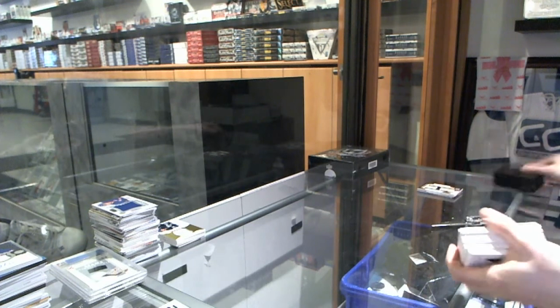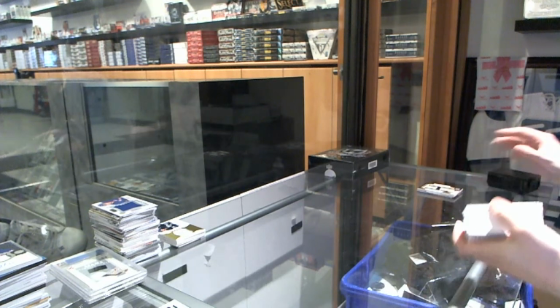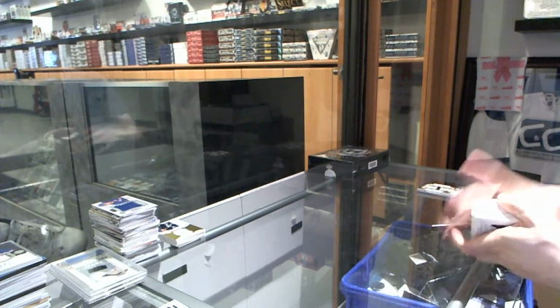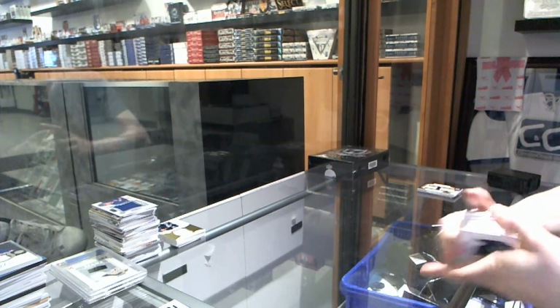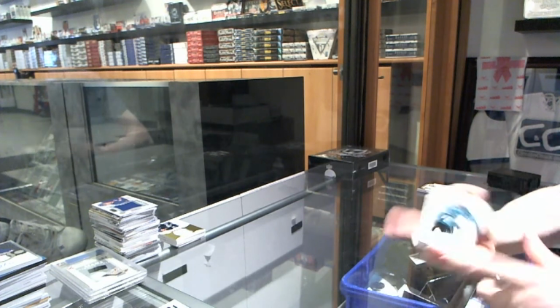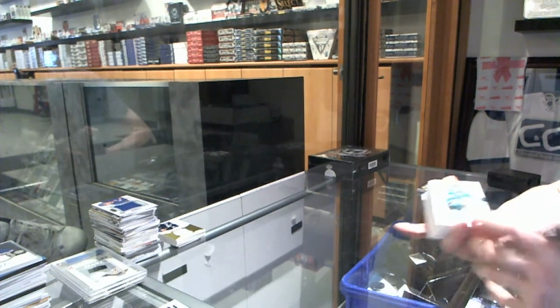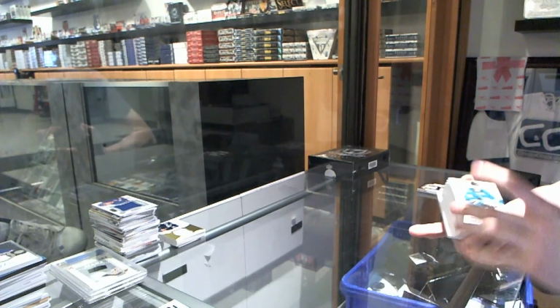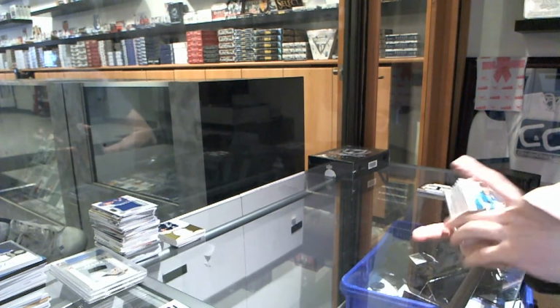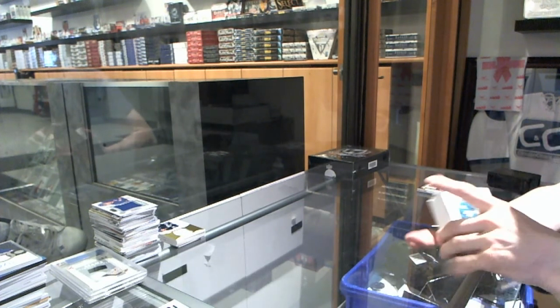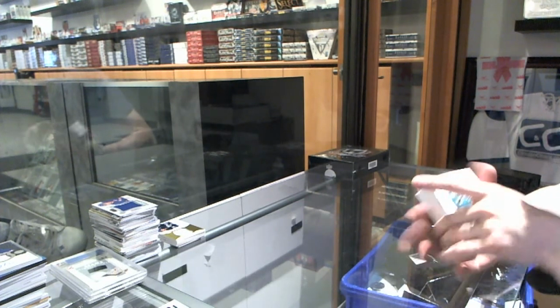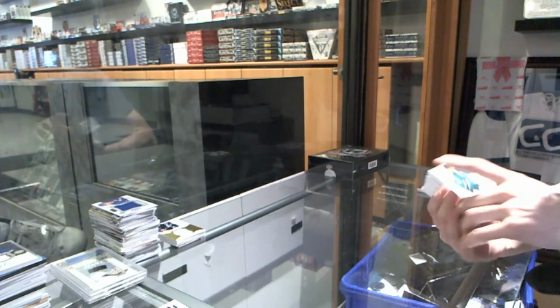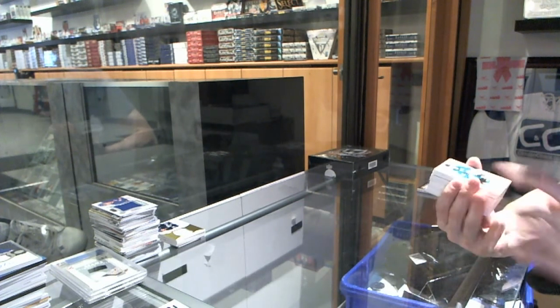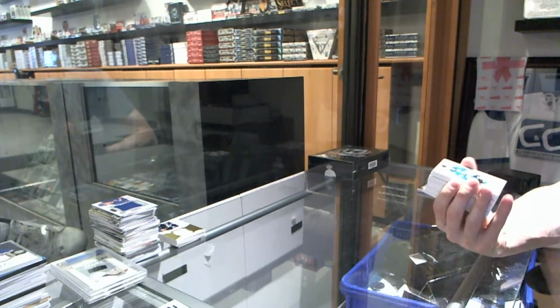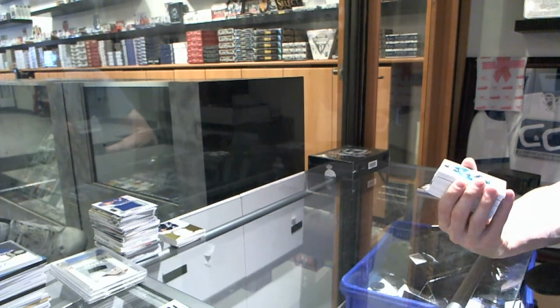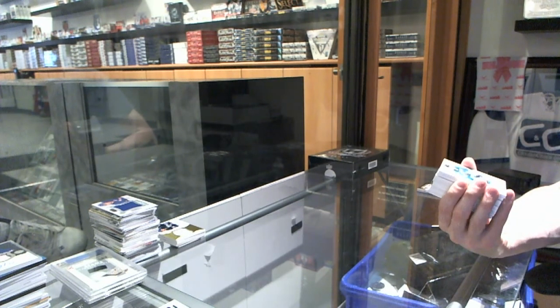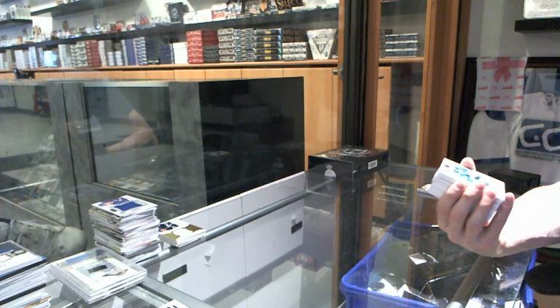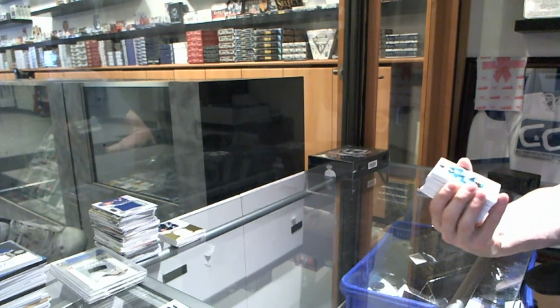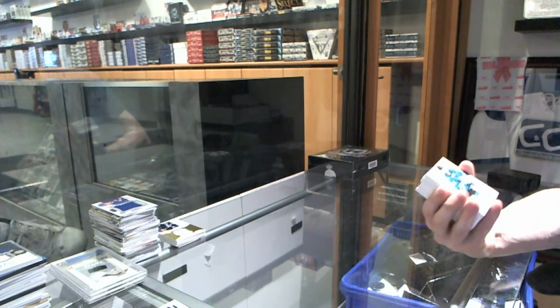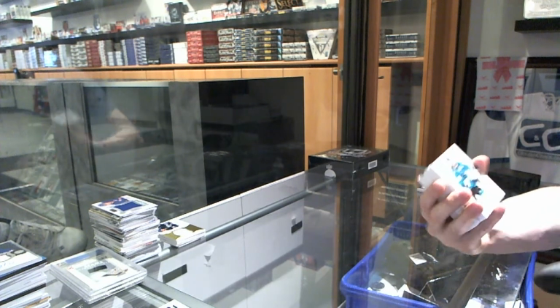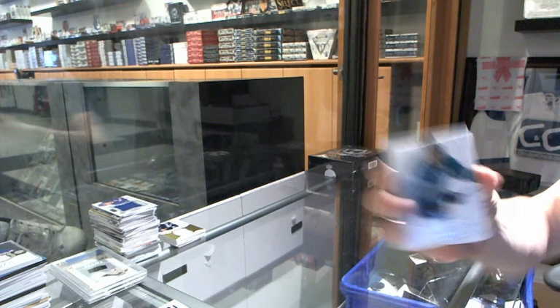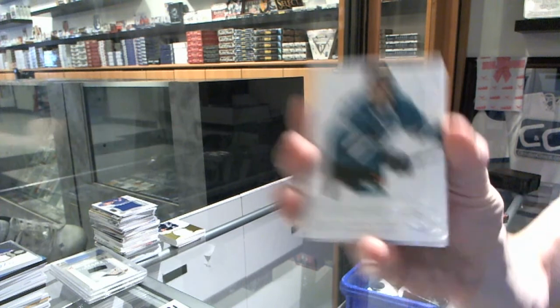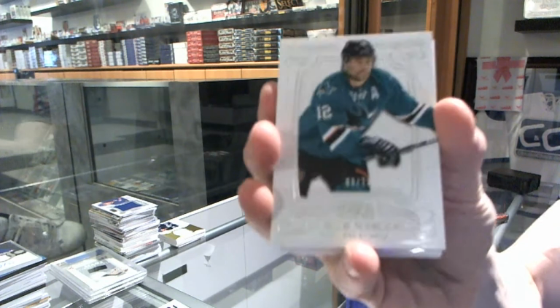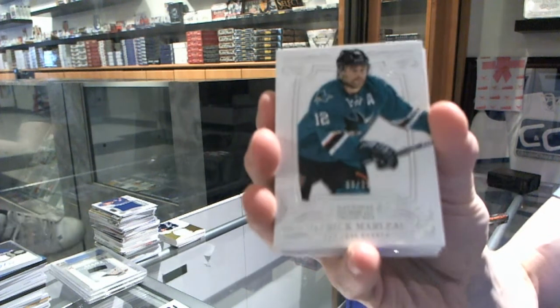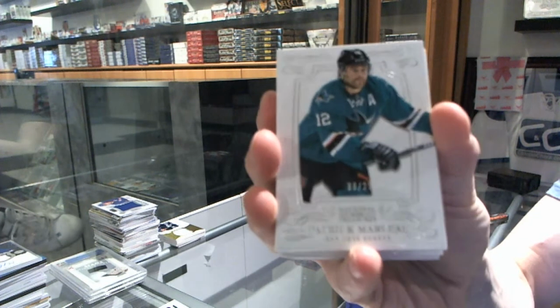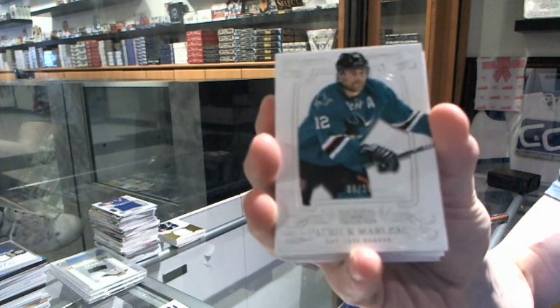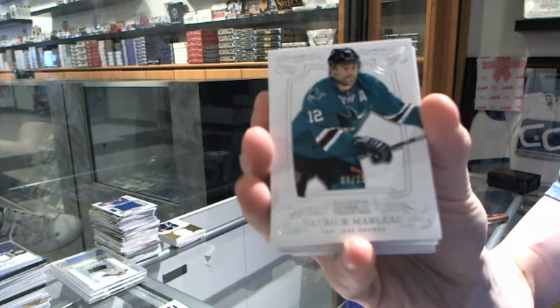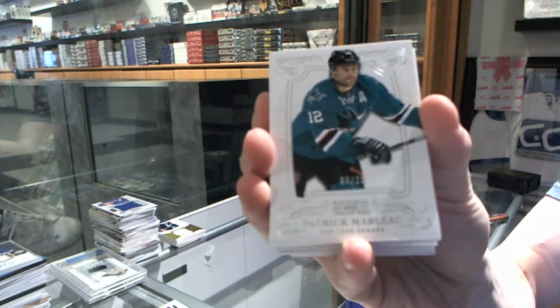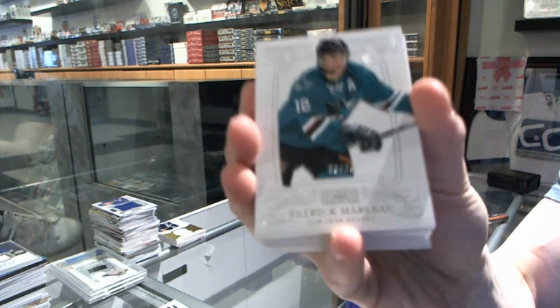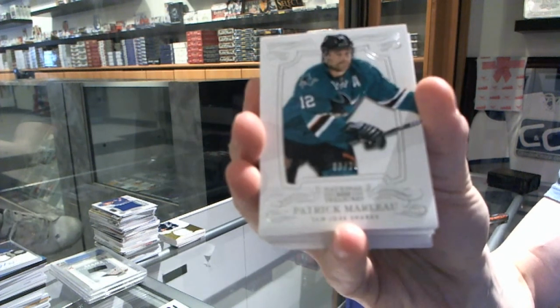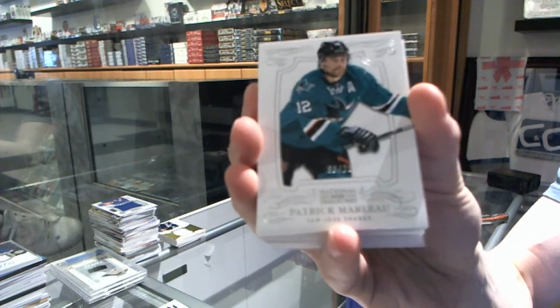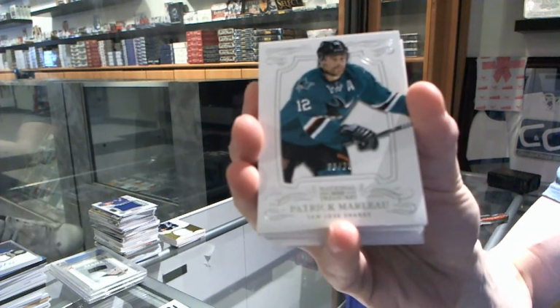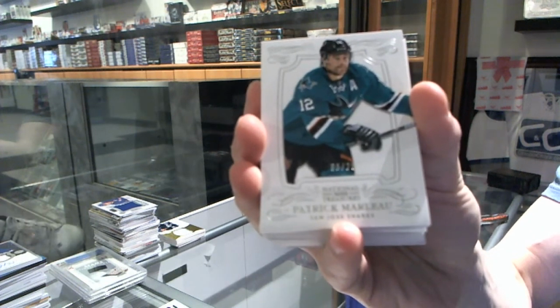All right, base silver numbered 9 of 25 for the San Jose Sharks, Patrick Marleau.